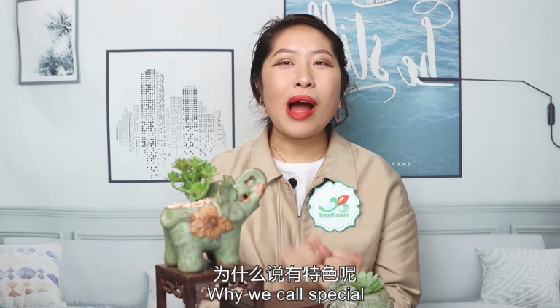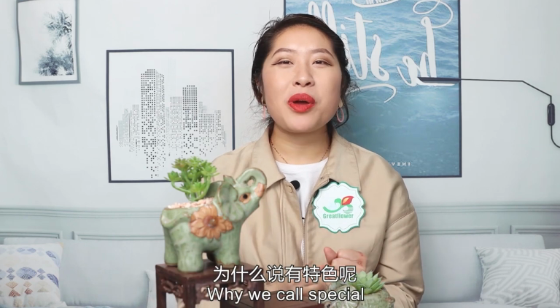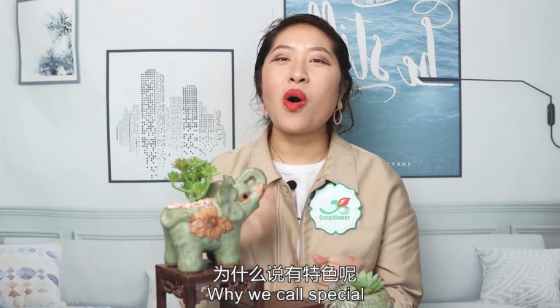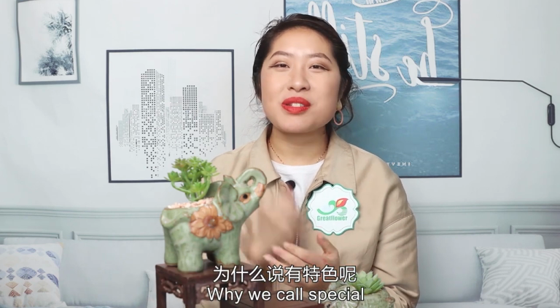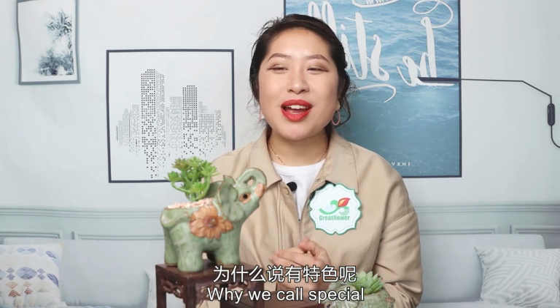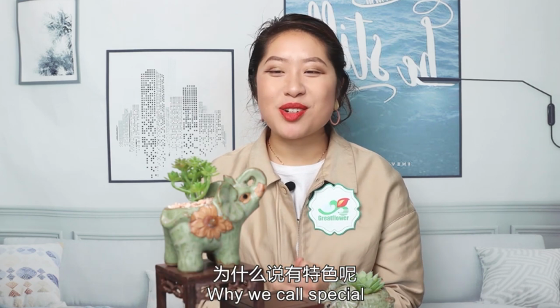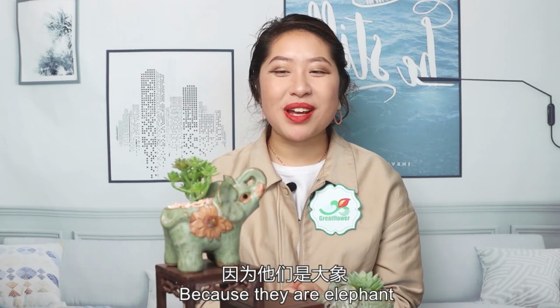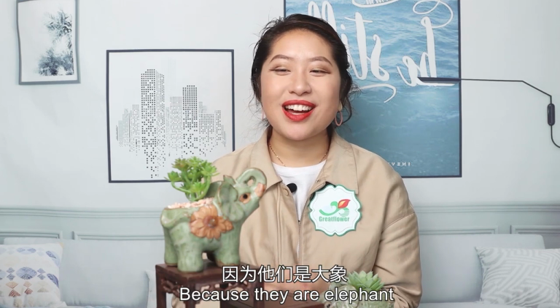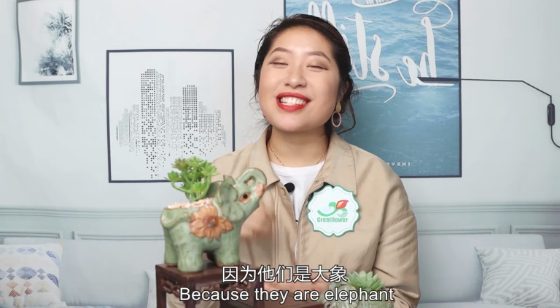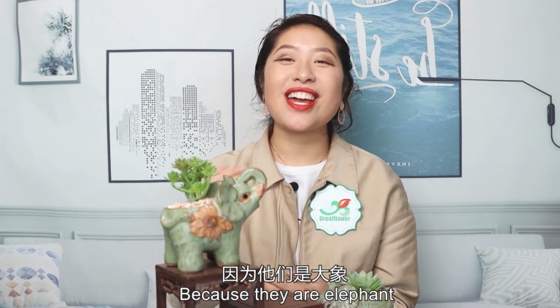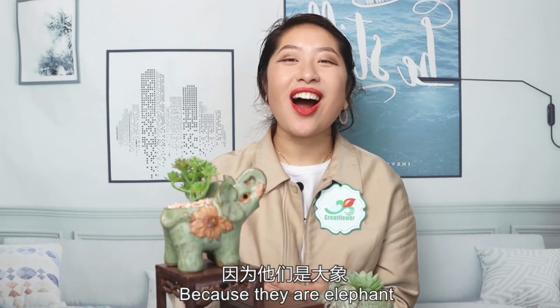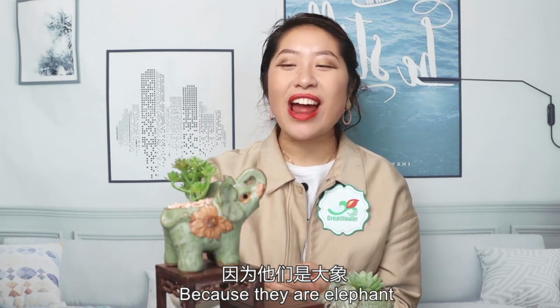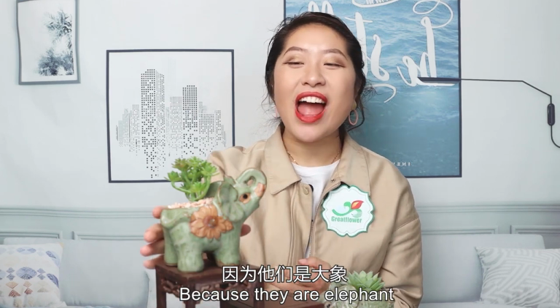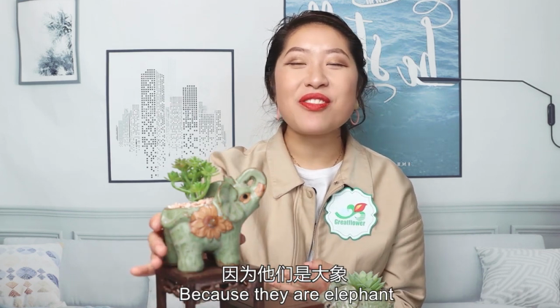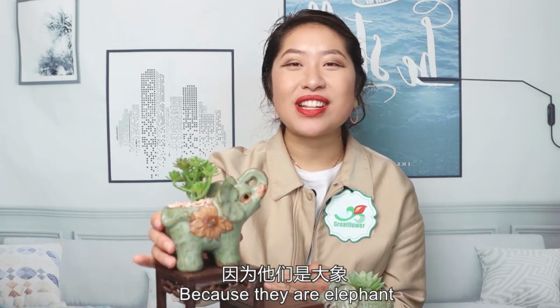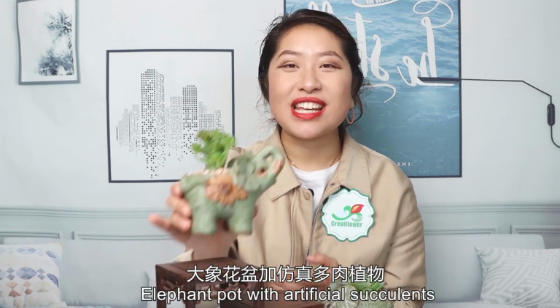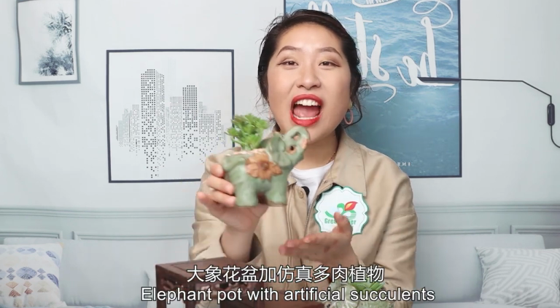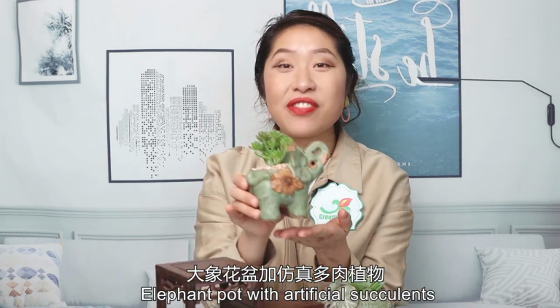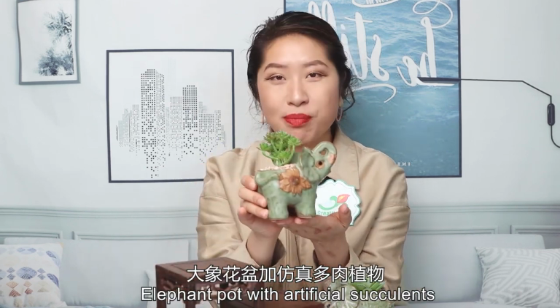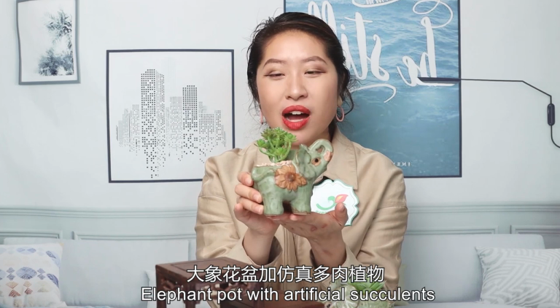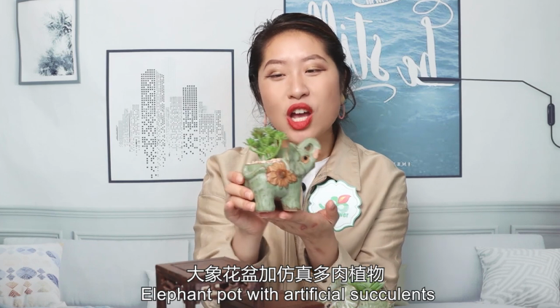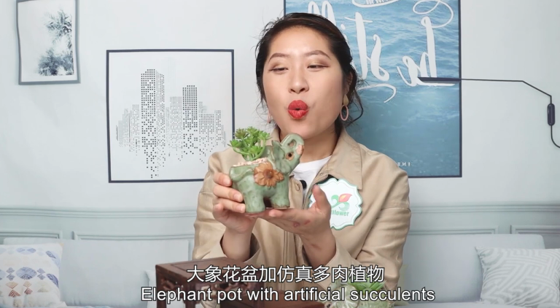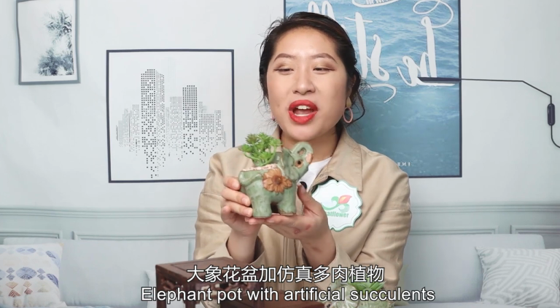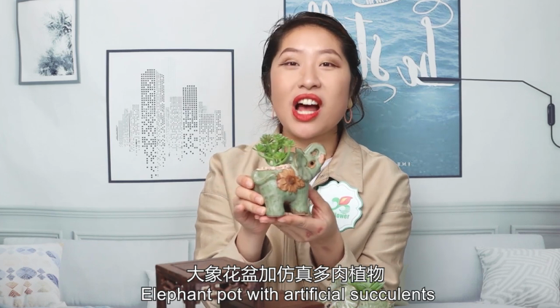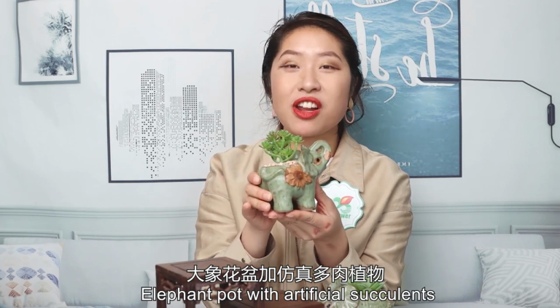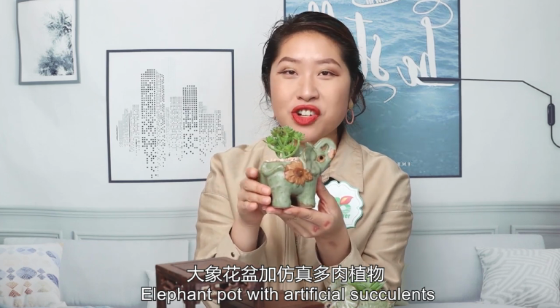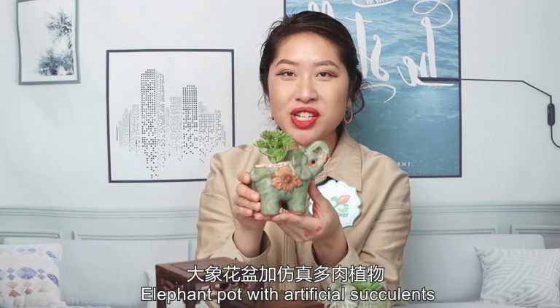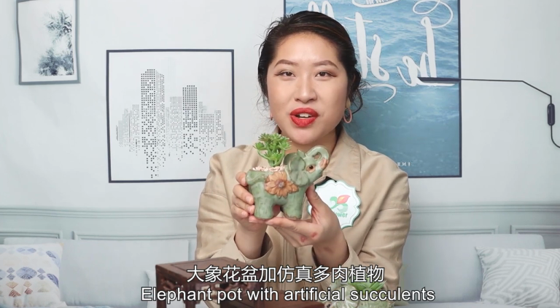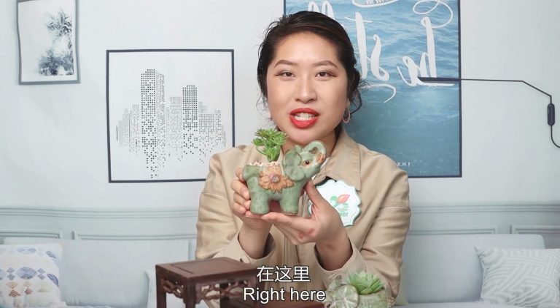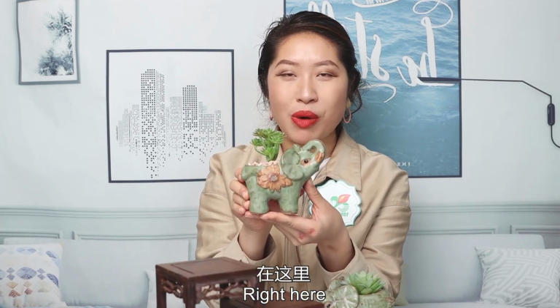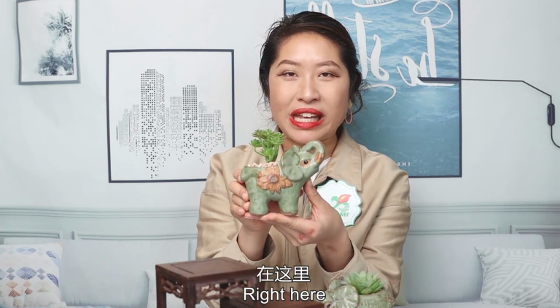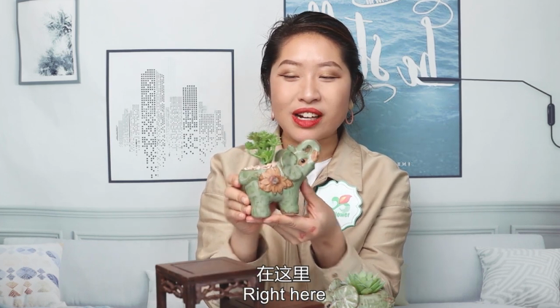Why we call them special? Because they are elephant pots with artificial succulents right here.